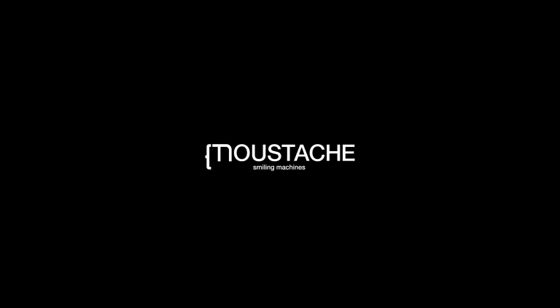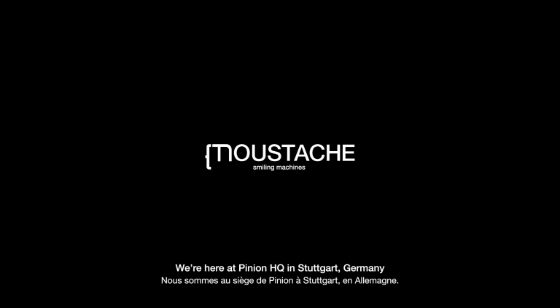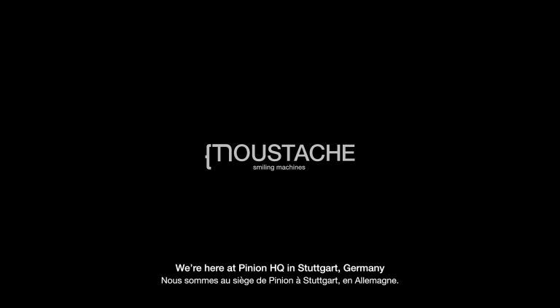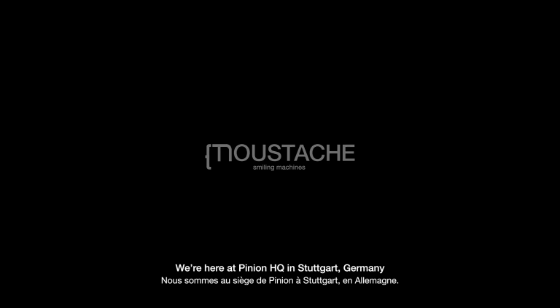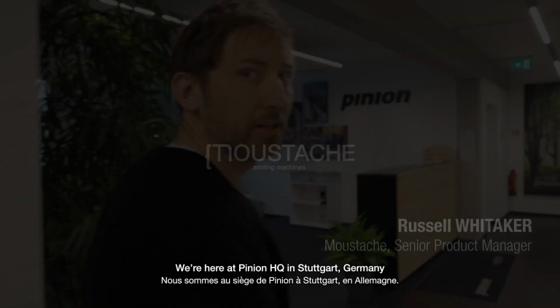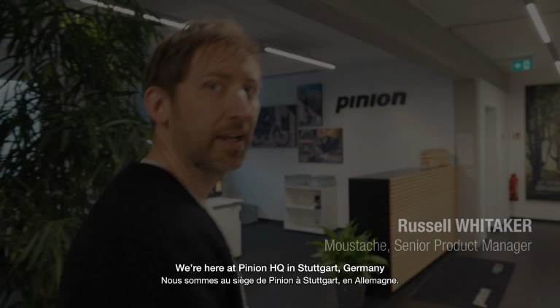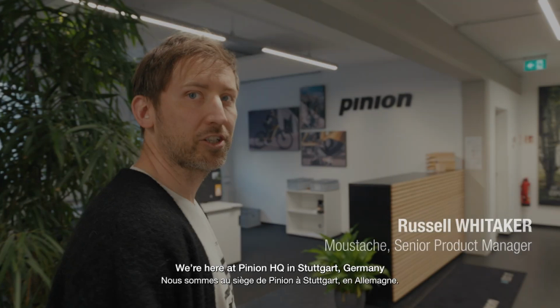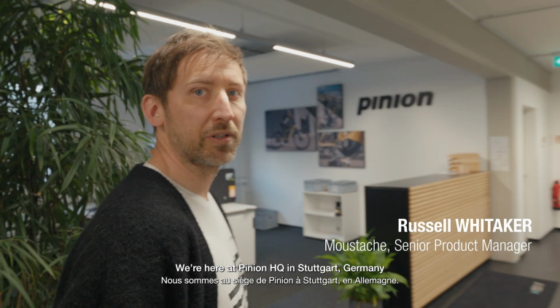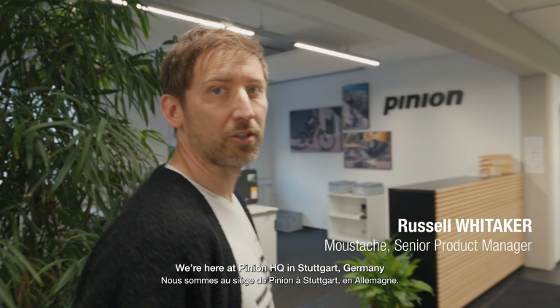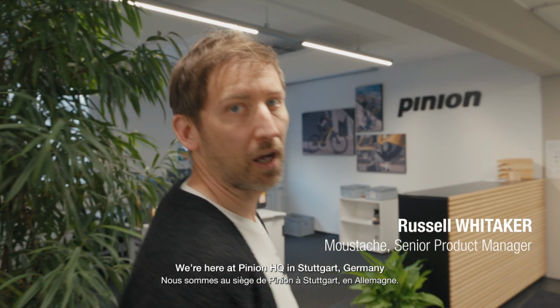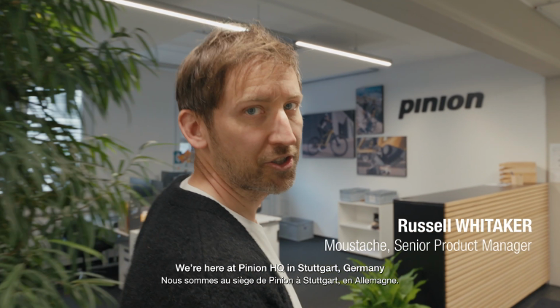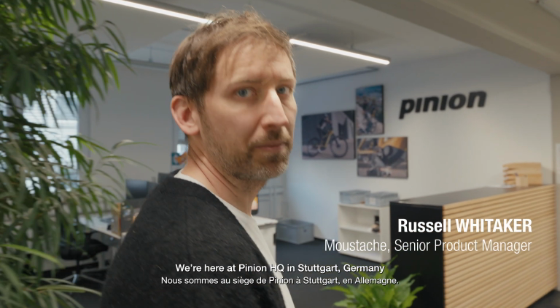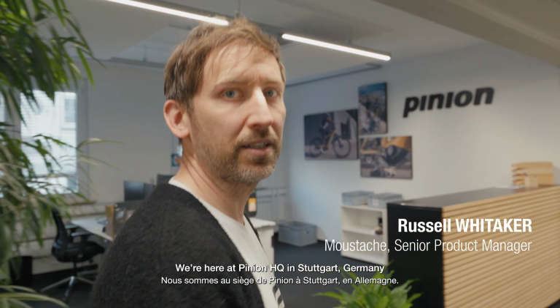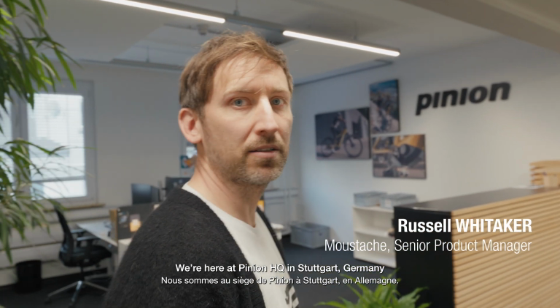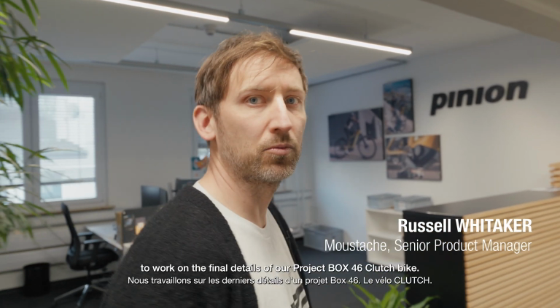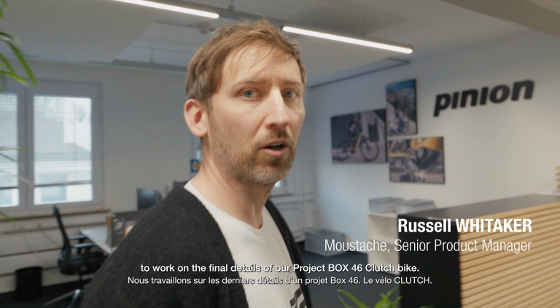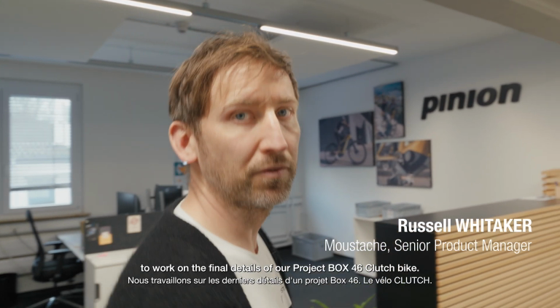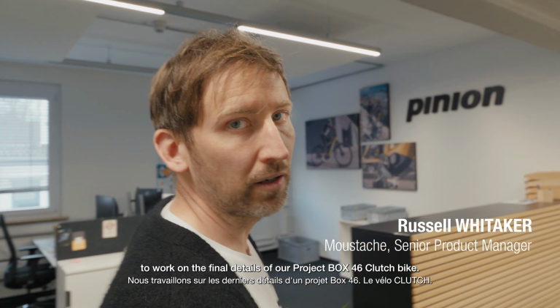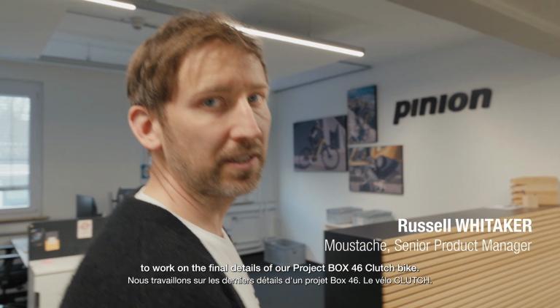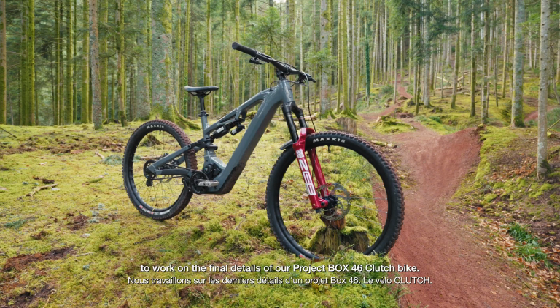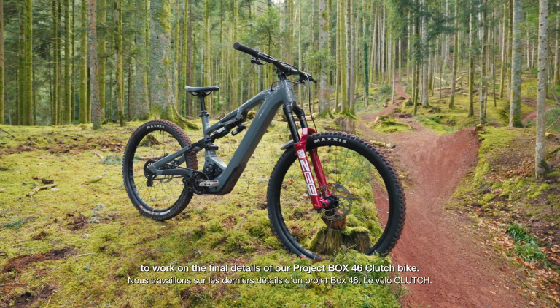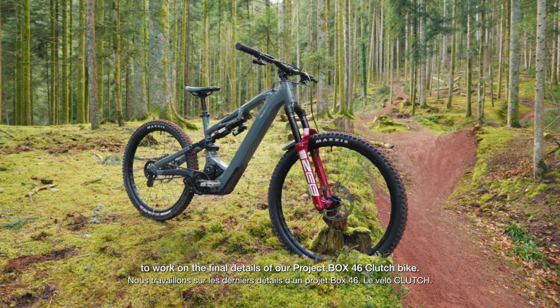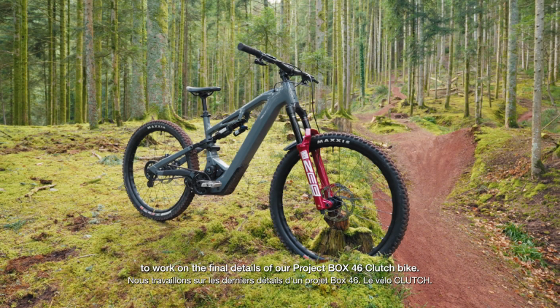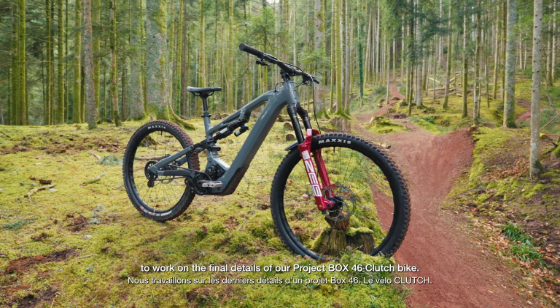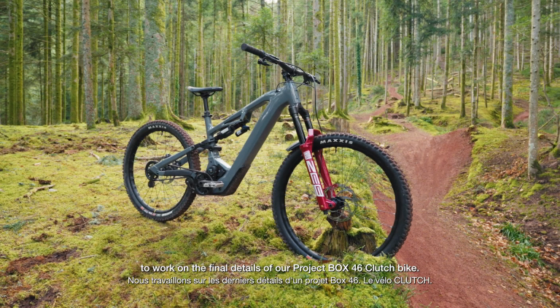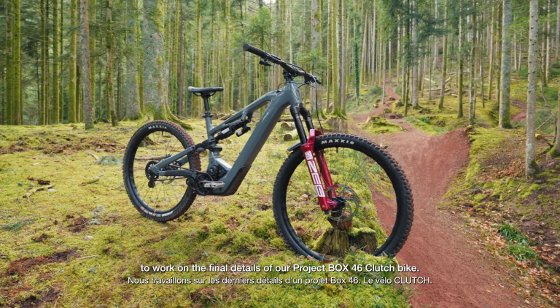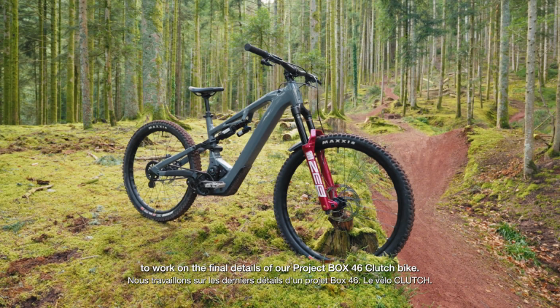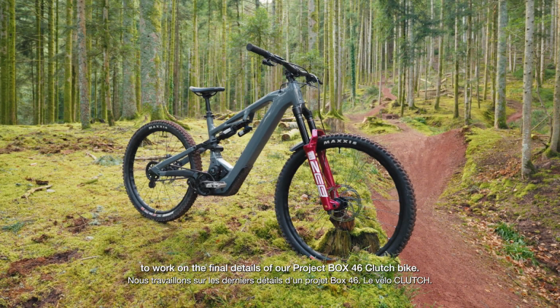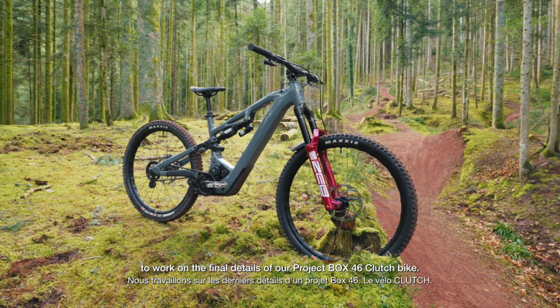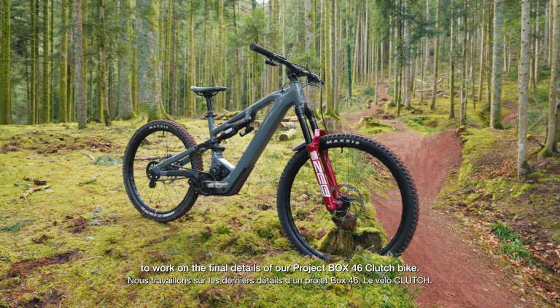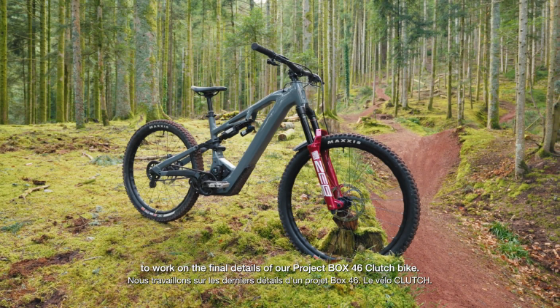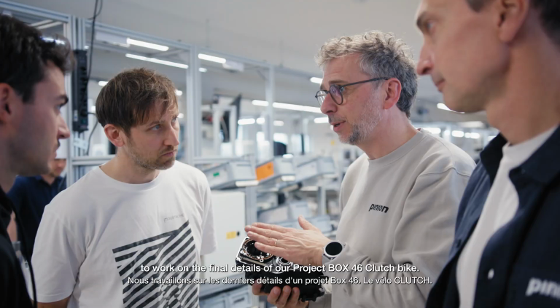We're here at PINION HQ in Stuttgart, Germany to work on the final details of our Project Box 46 clutch bike.